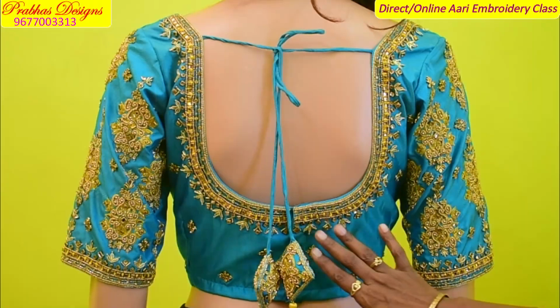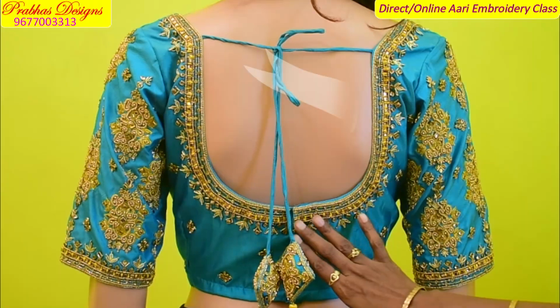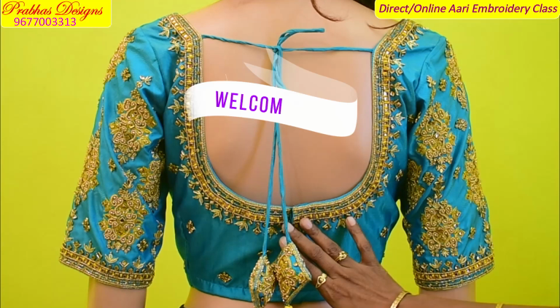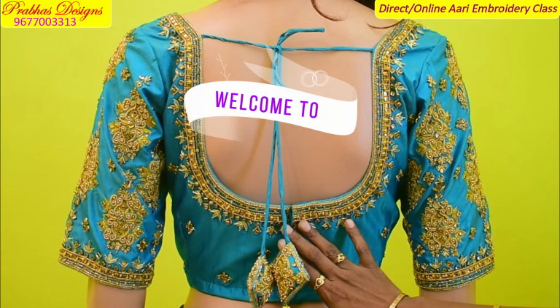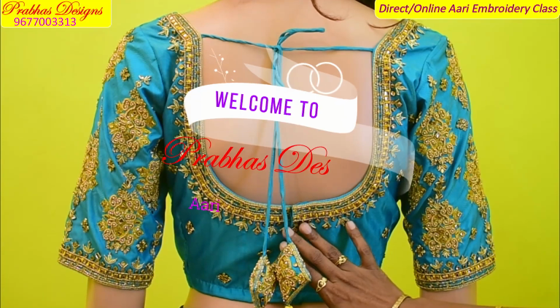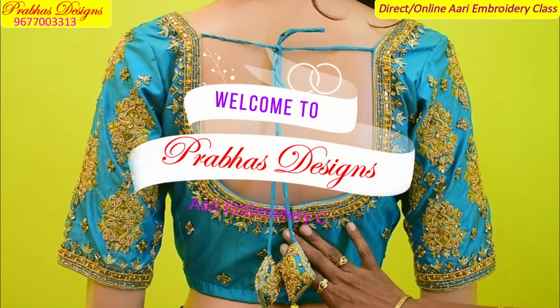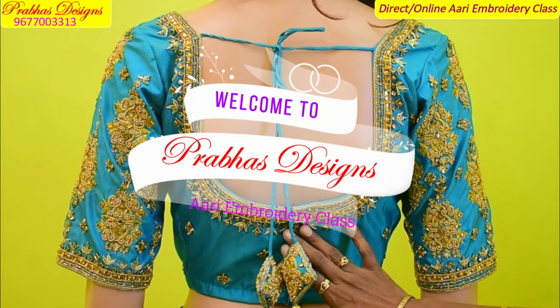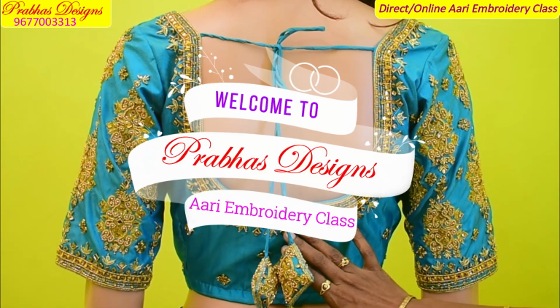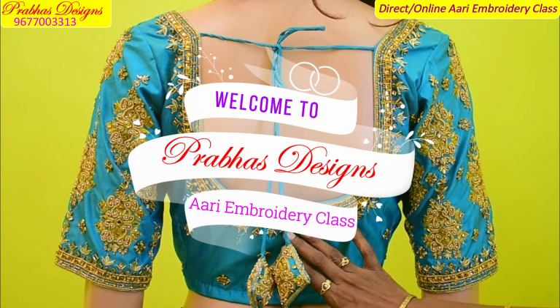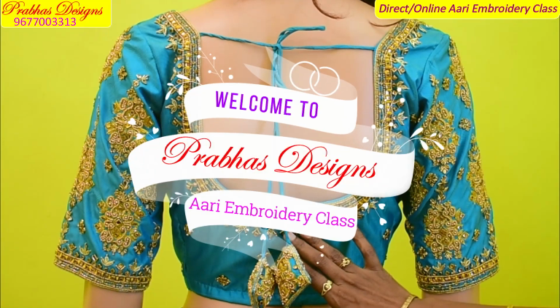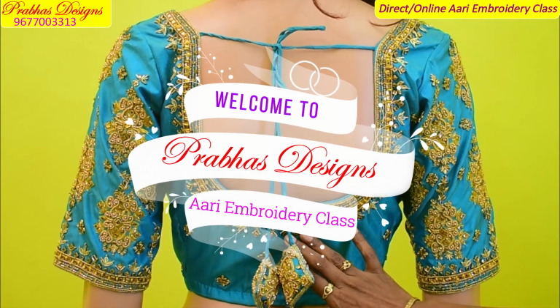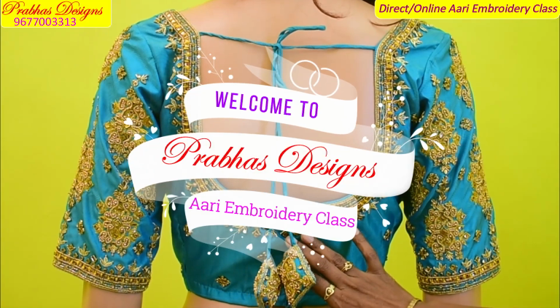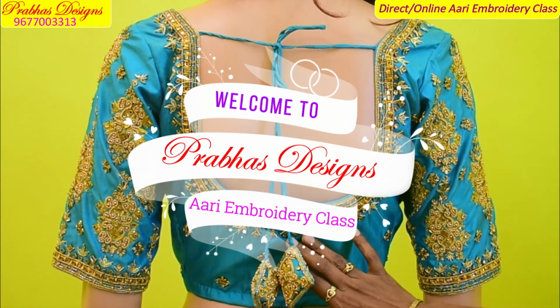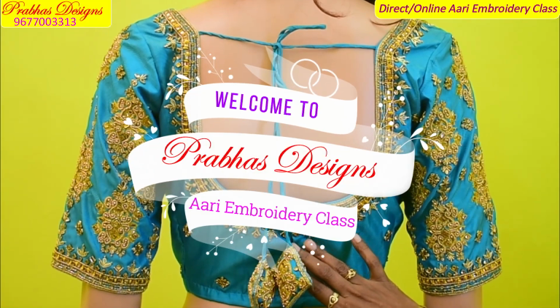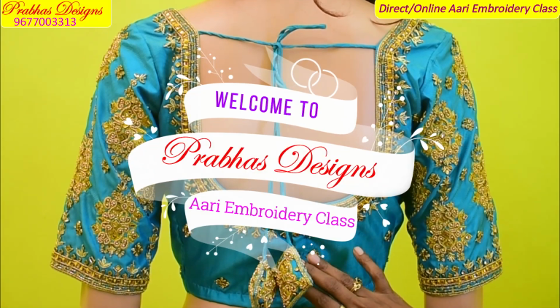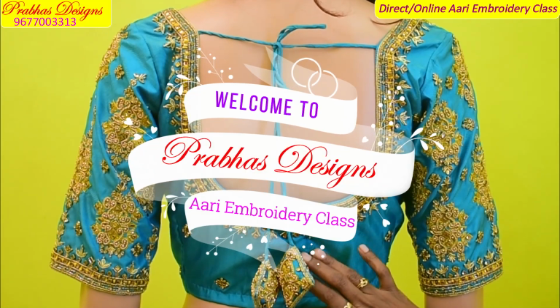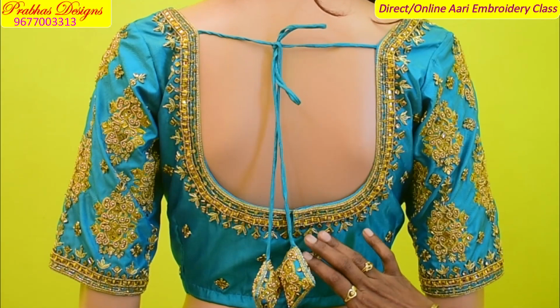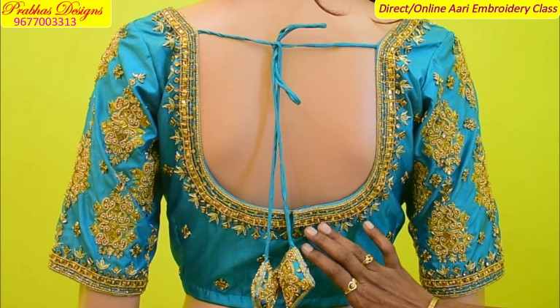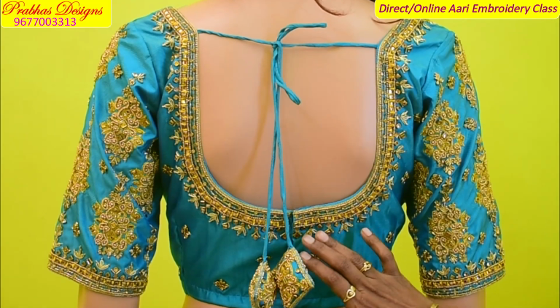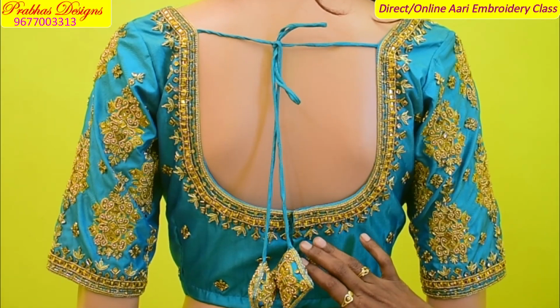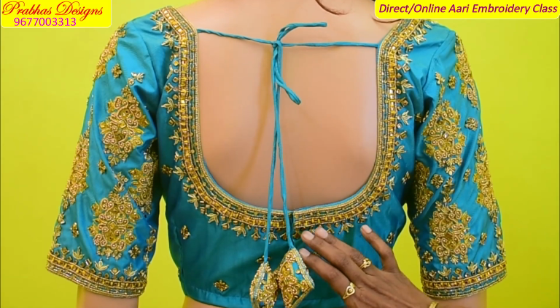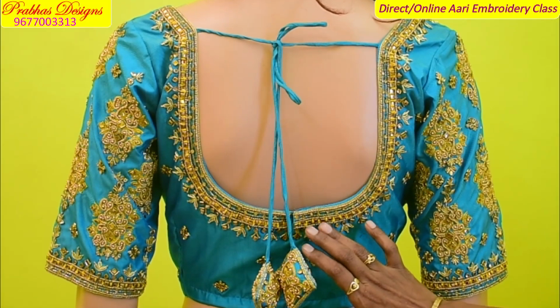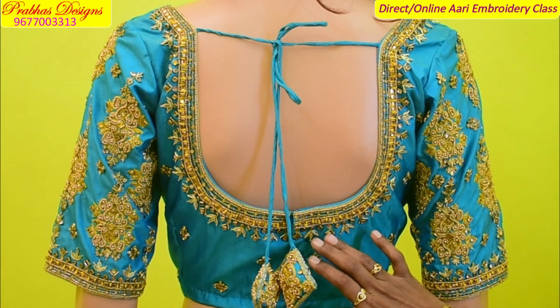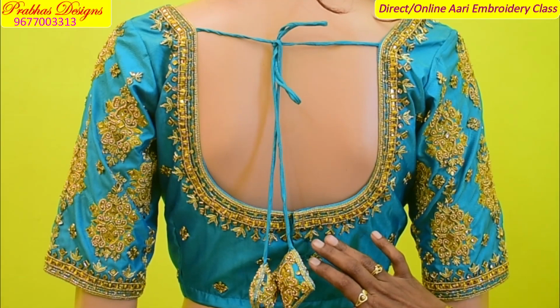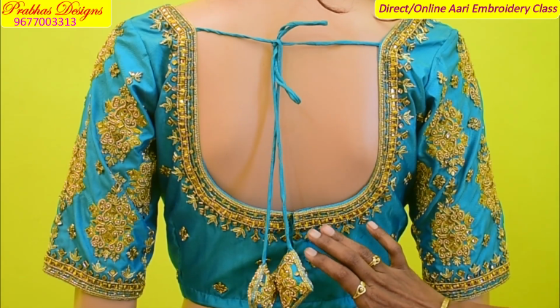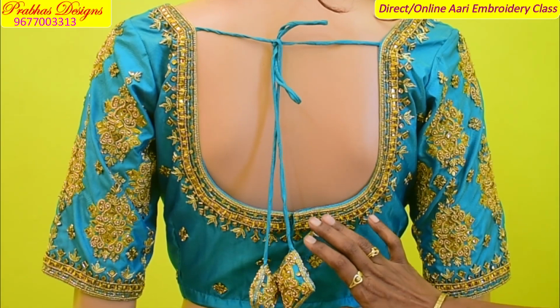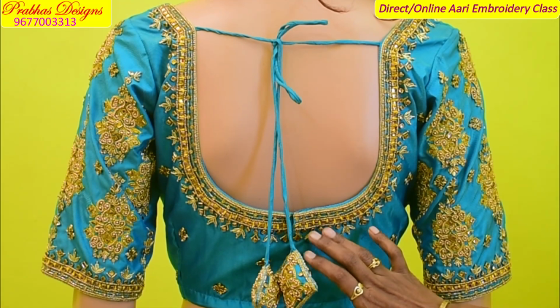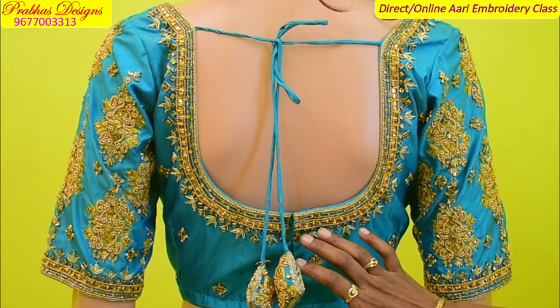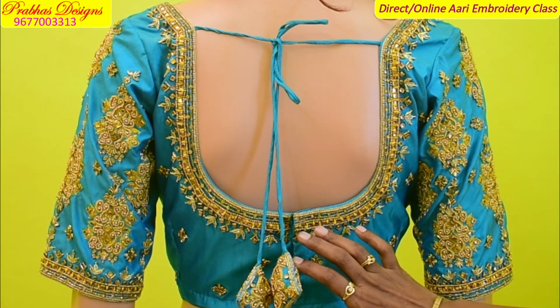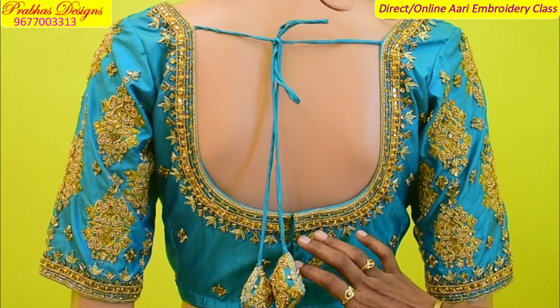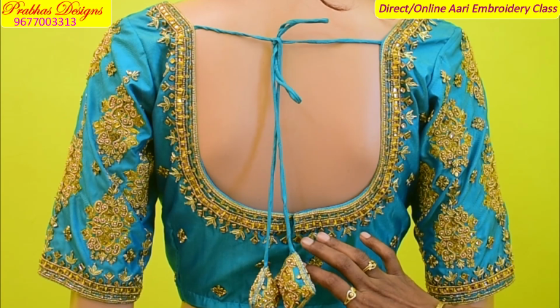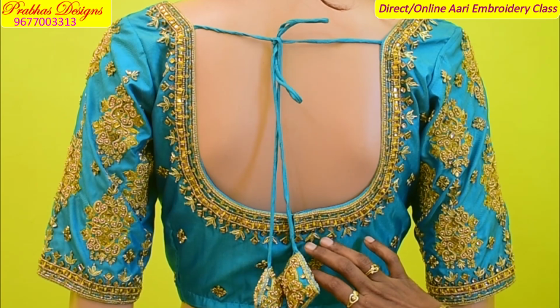Hello Friends, welcome to Pravastism. Now we will see the amazing grand naked design.